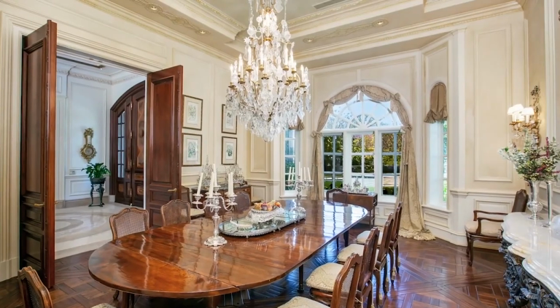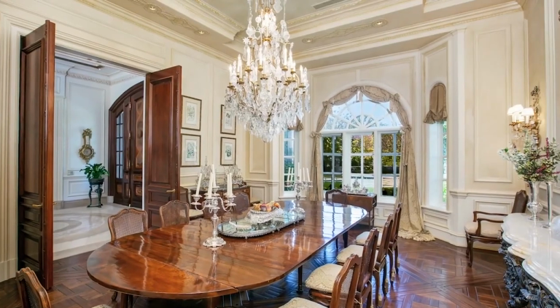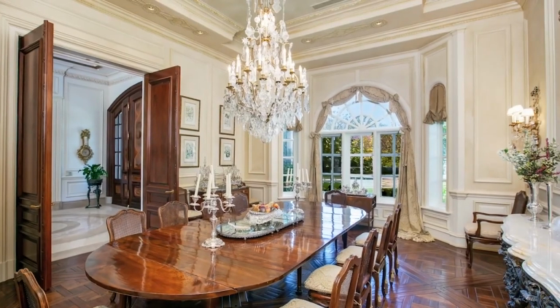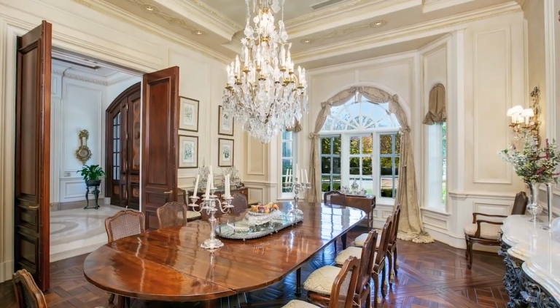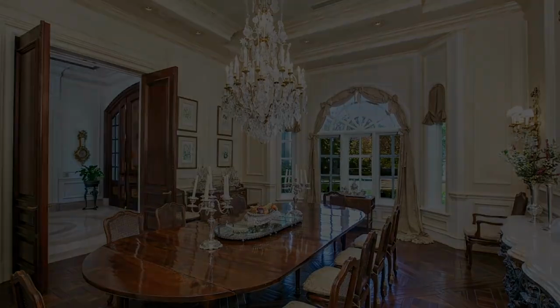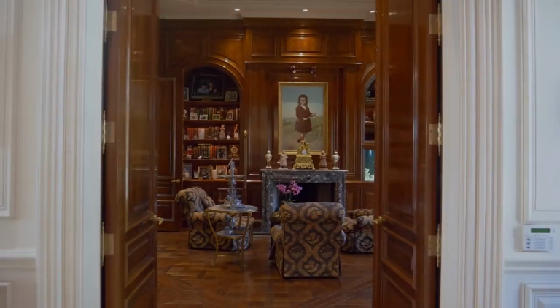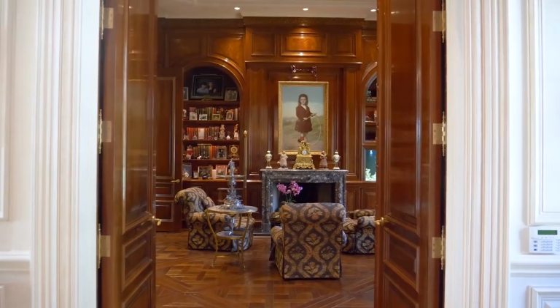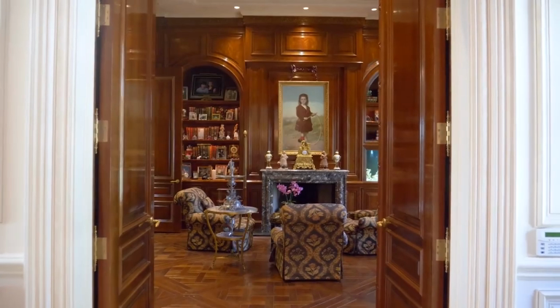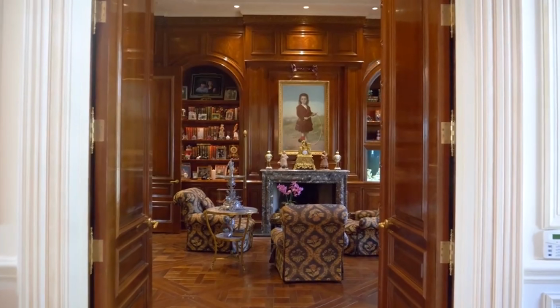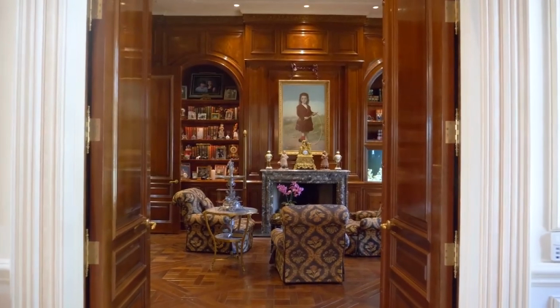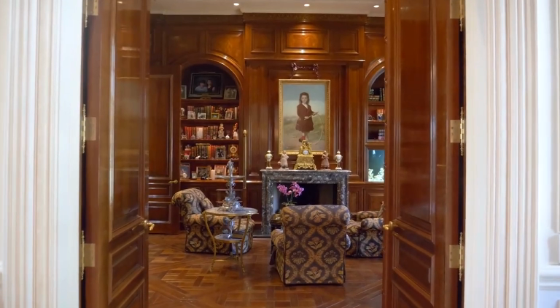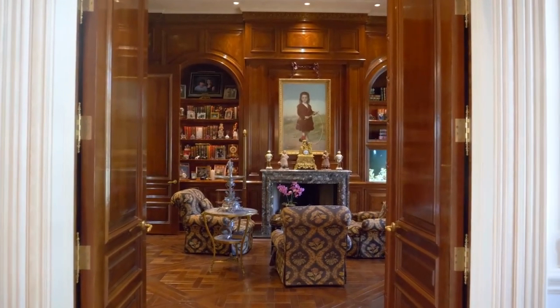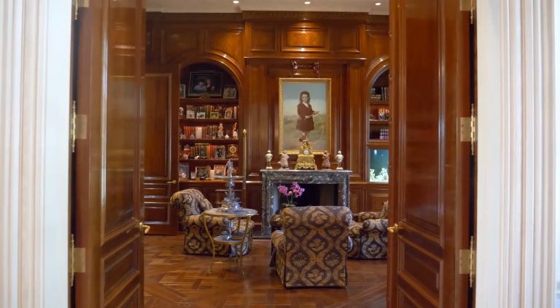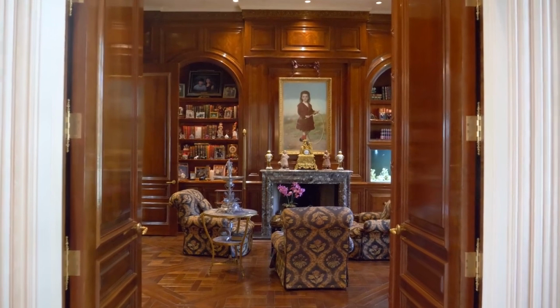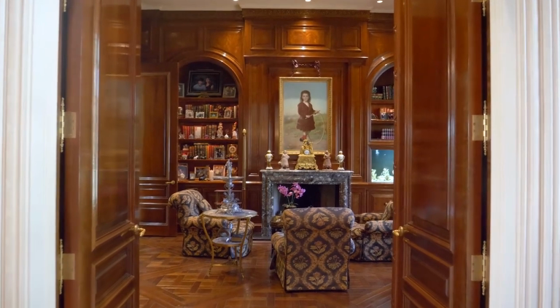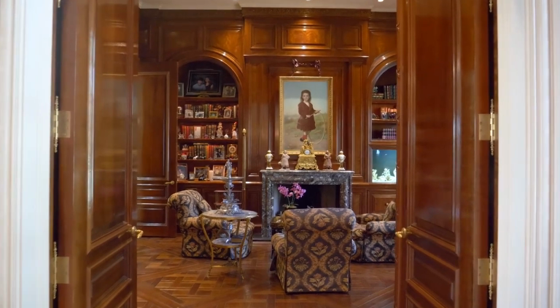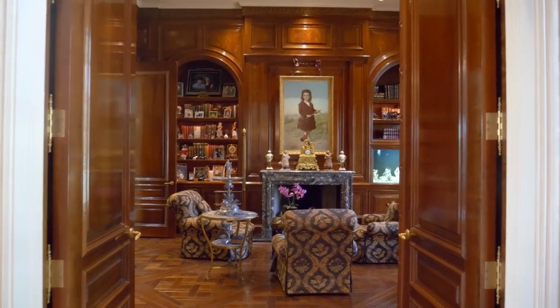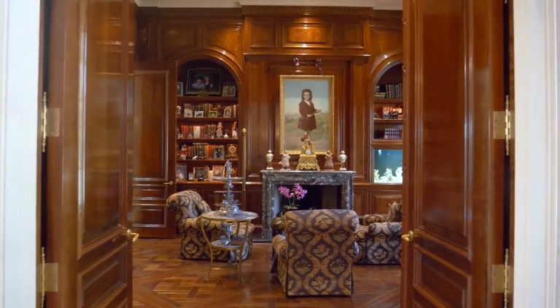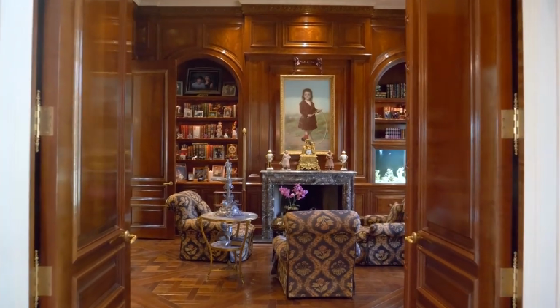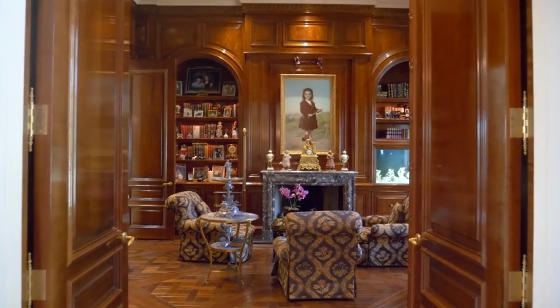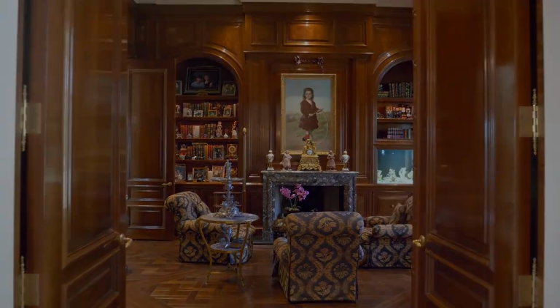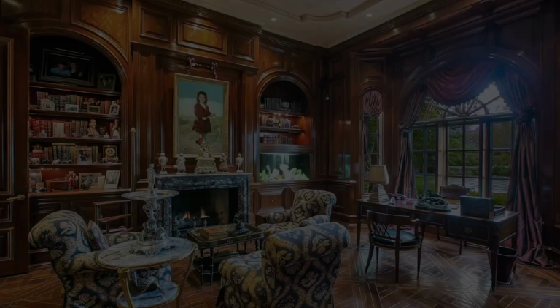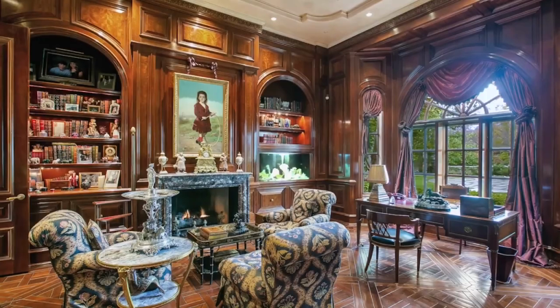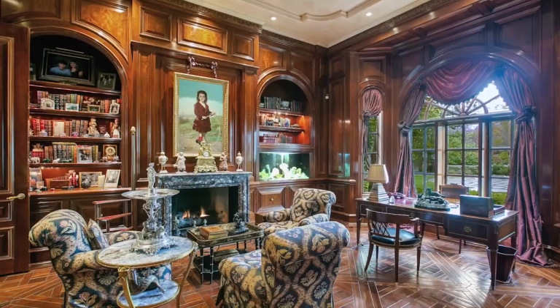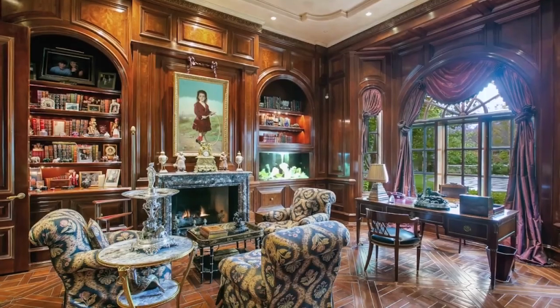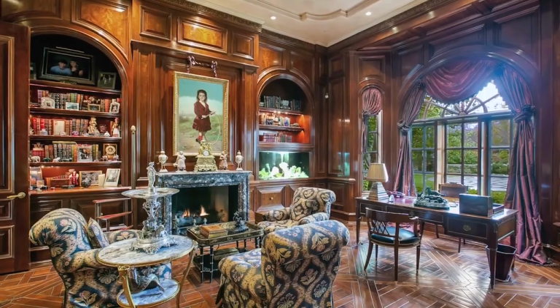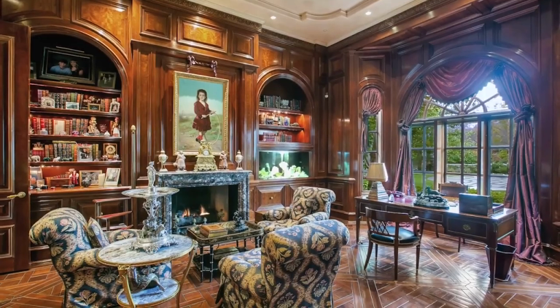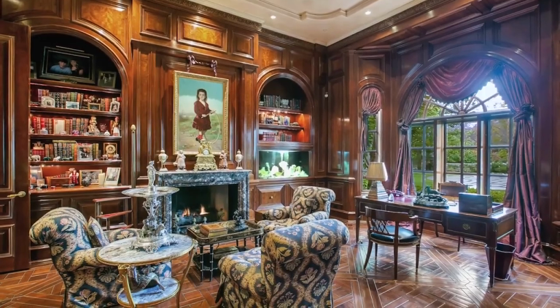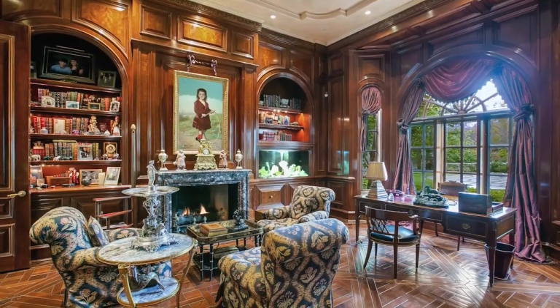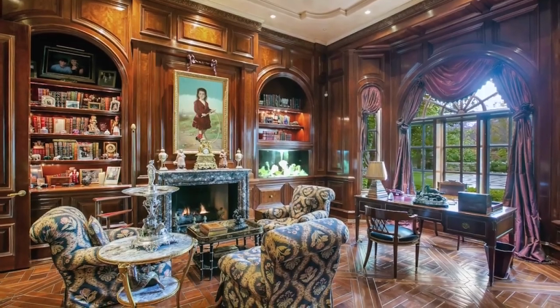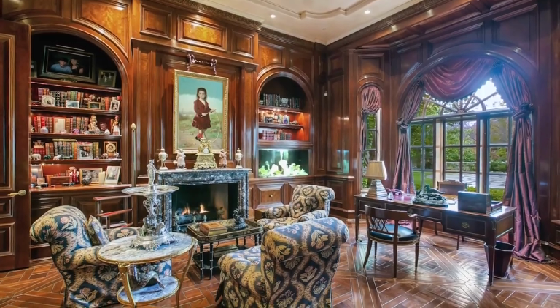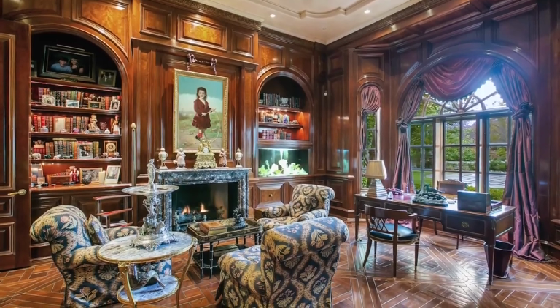As you enter the library, you will see it's made of ribbon cherry with beveled glass windows and a graceful saltwater aquarium.